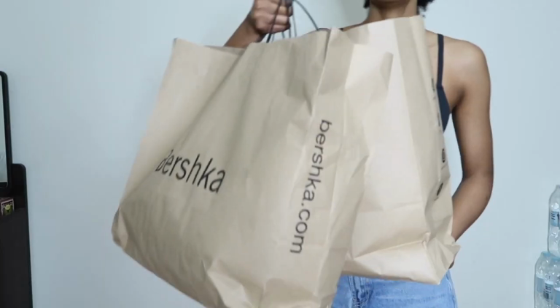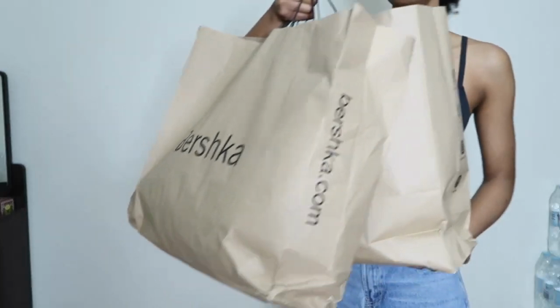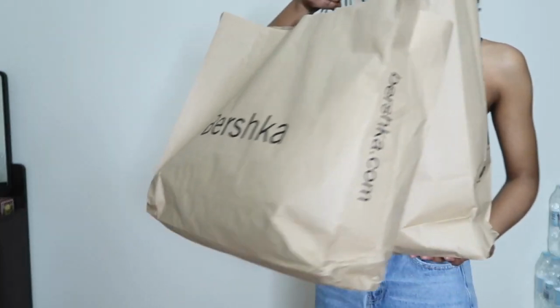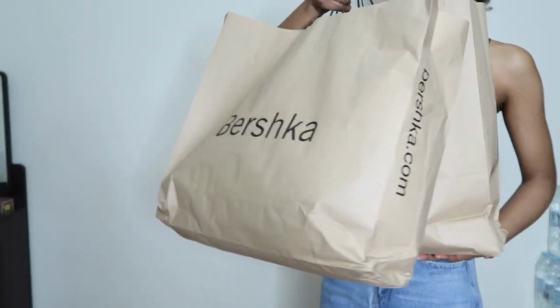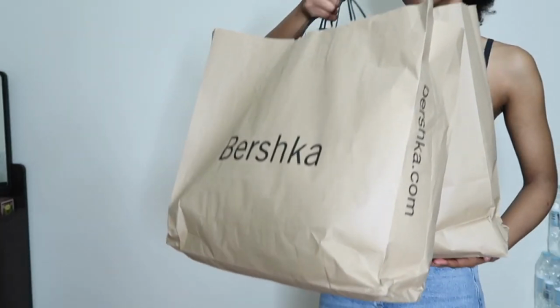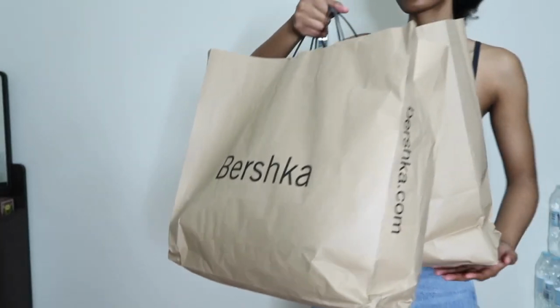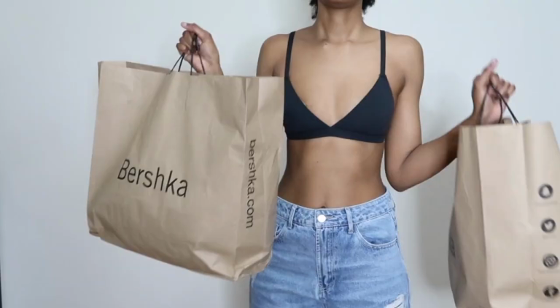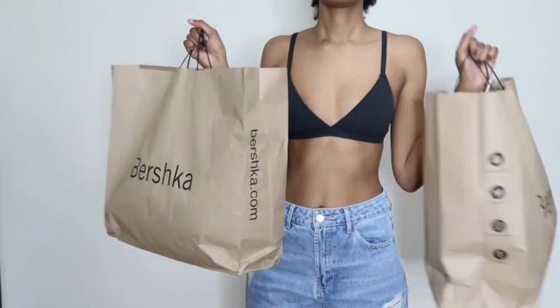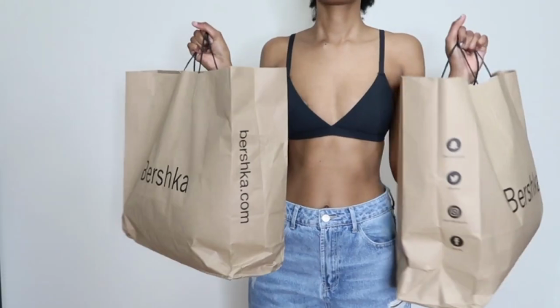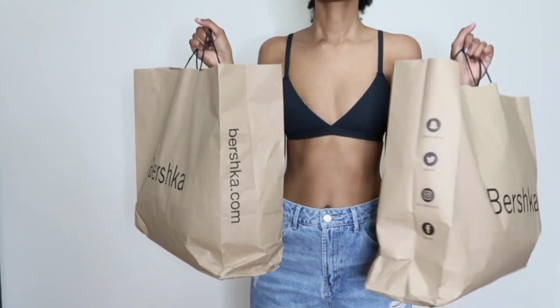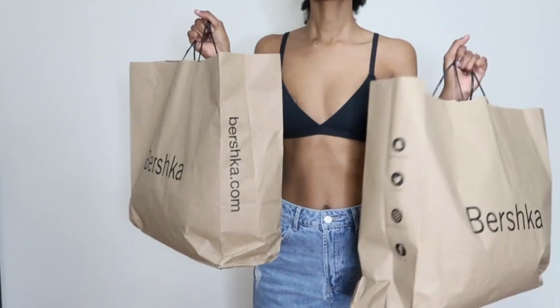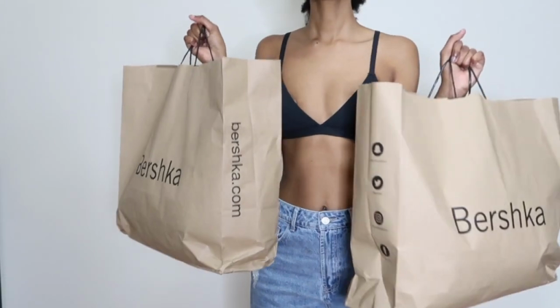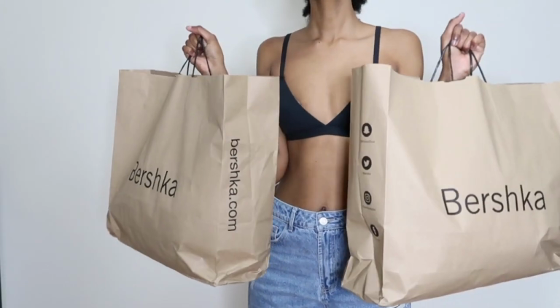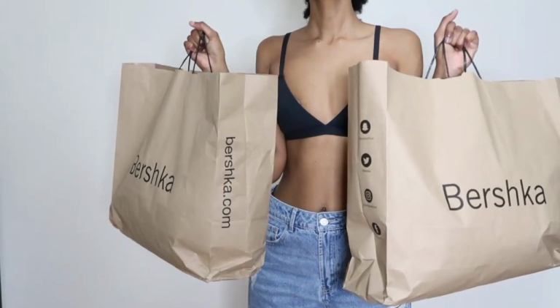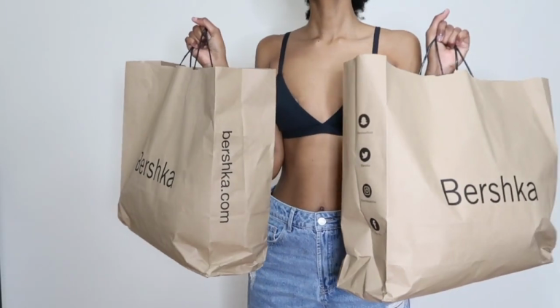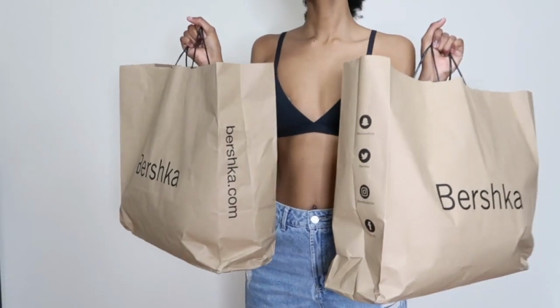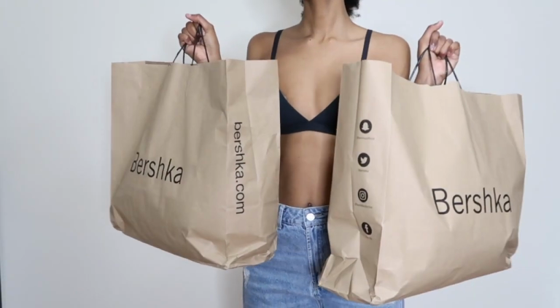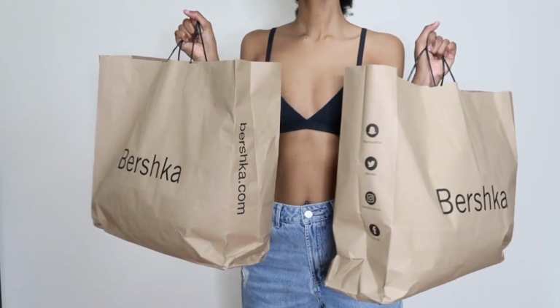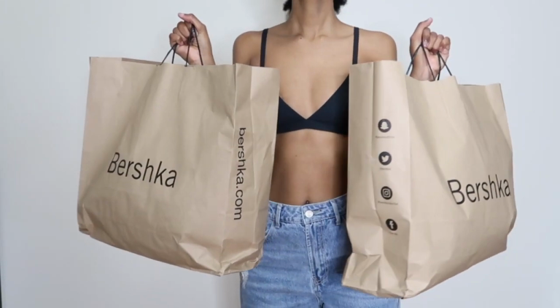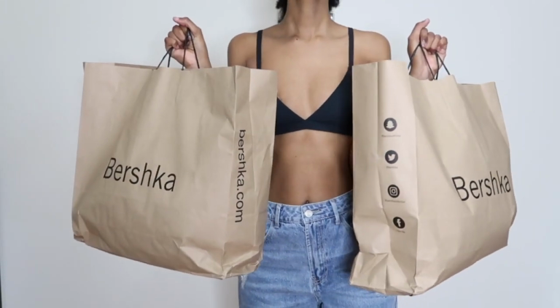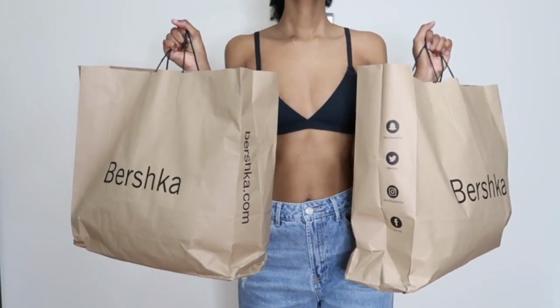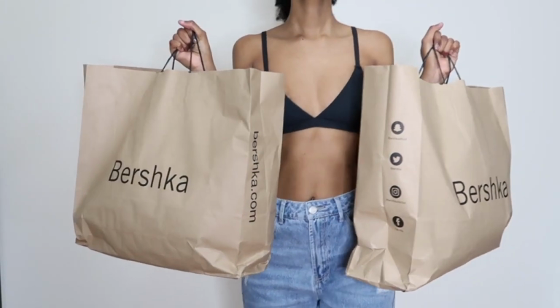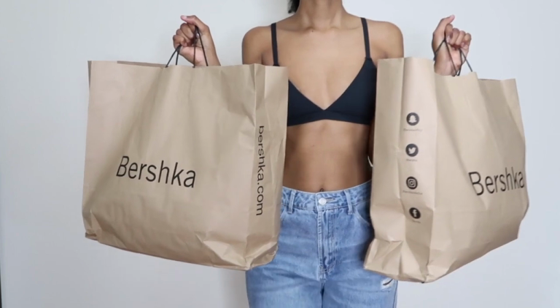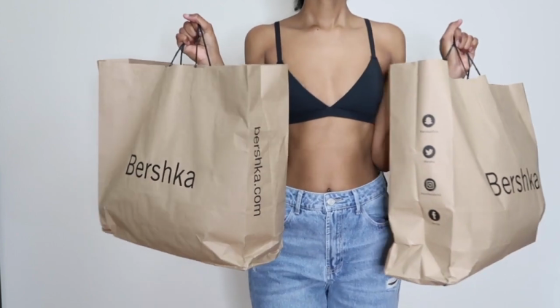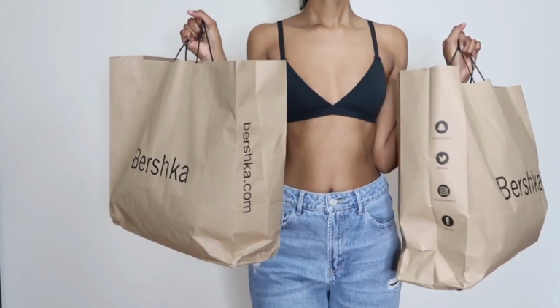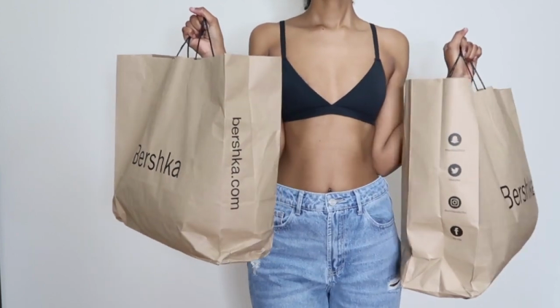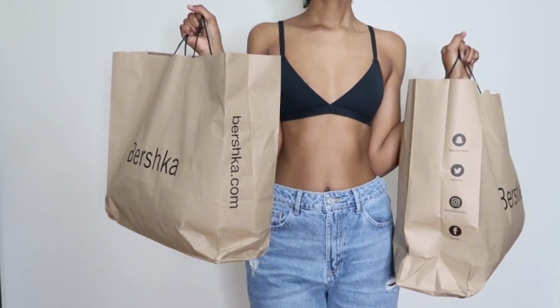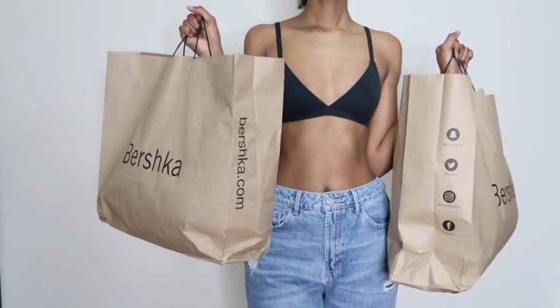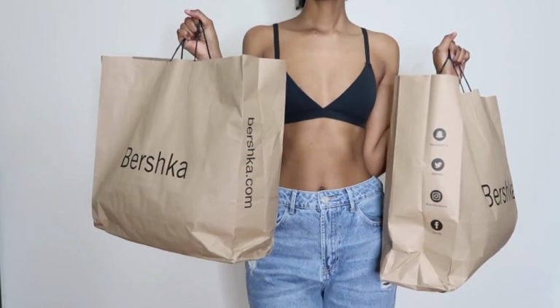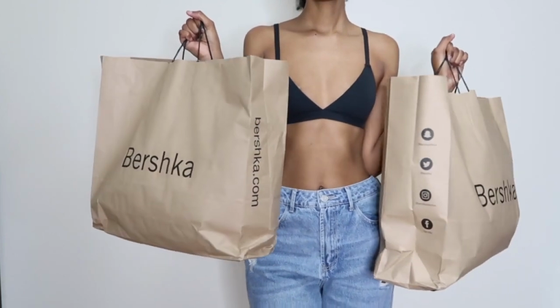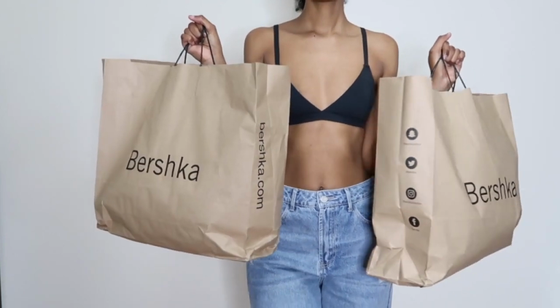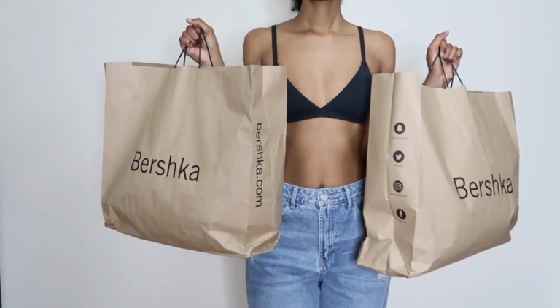Hey guys, welcome back to my channel! Today I'm bringing you guys a Bershka haul. I went in store and got a couple of things.